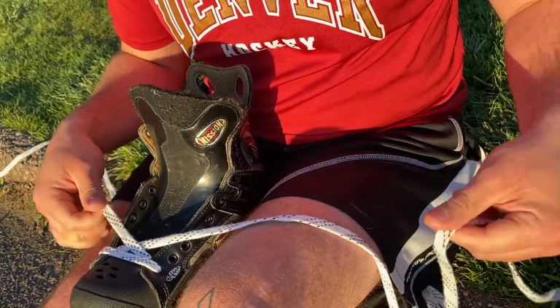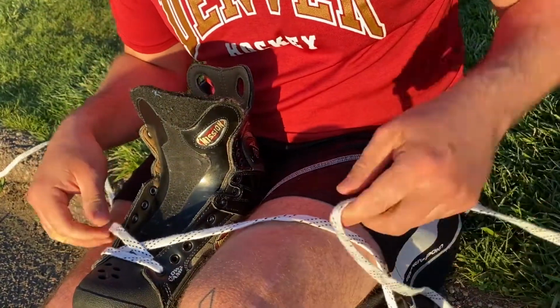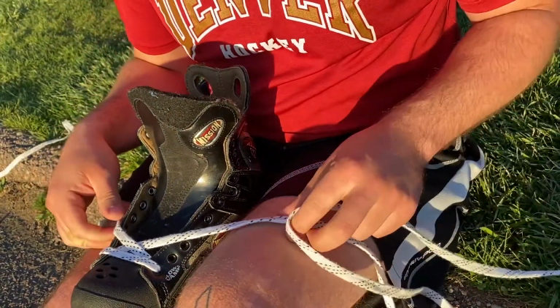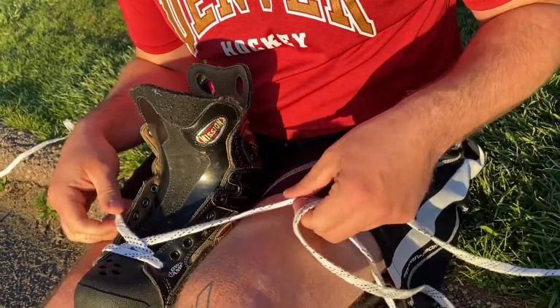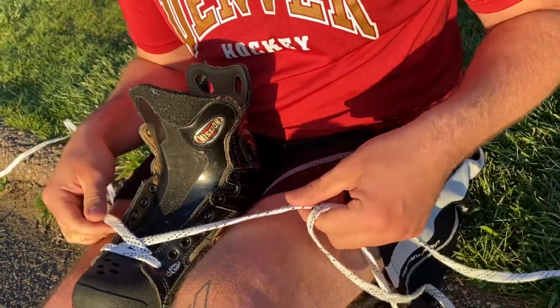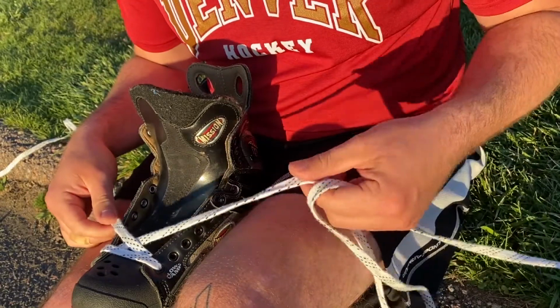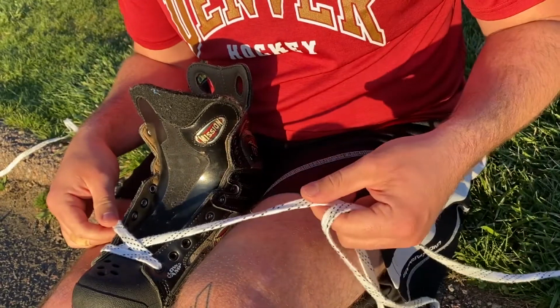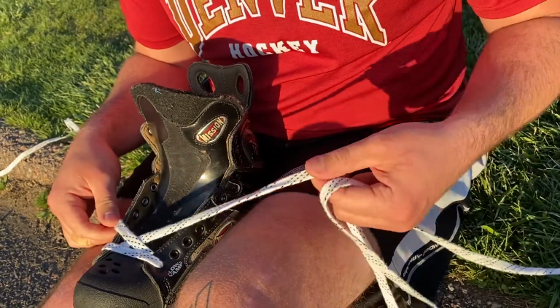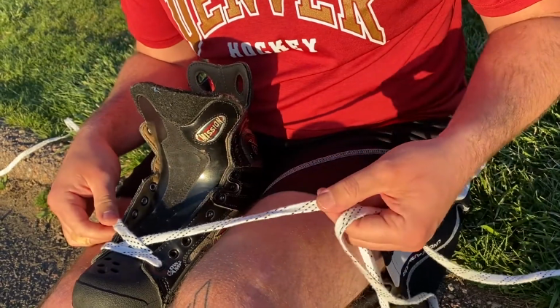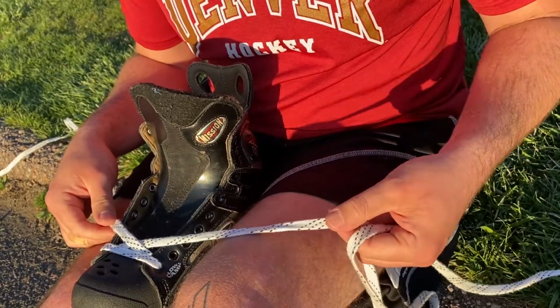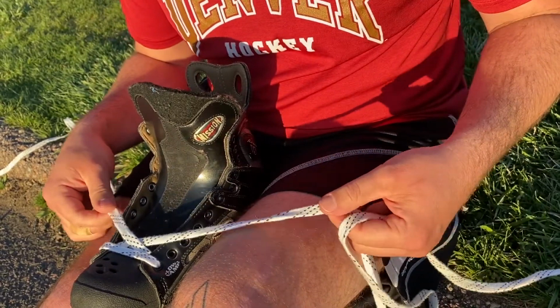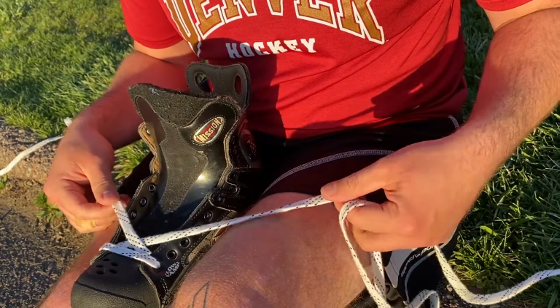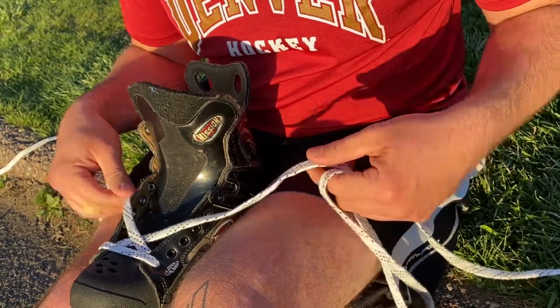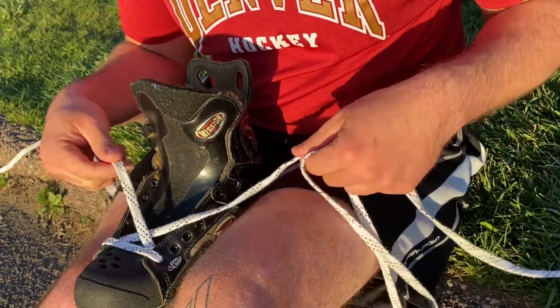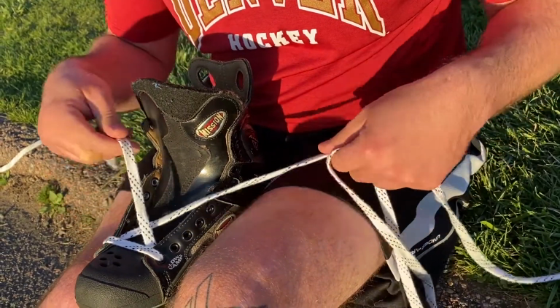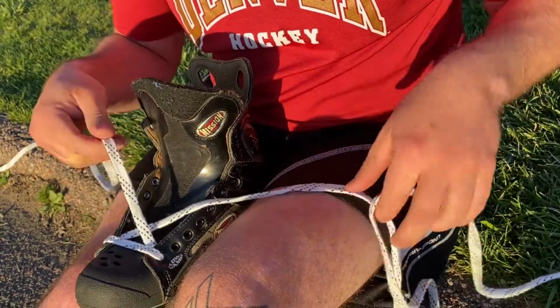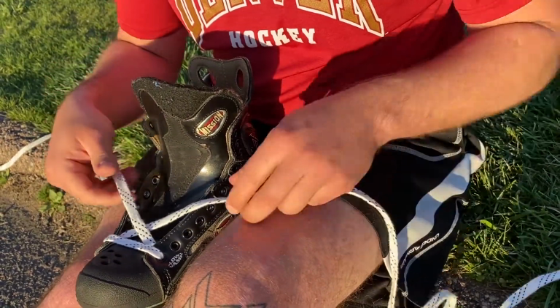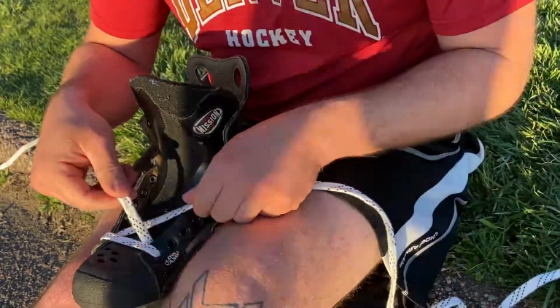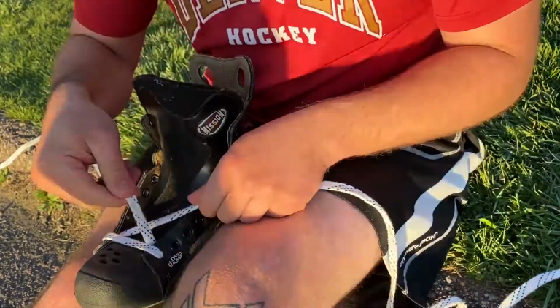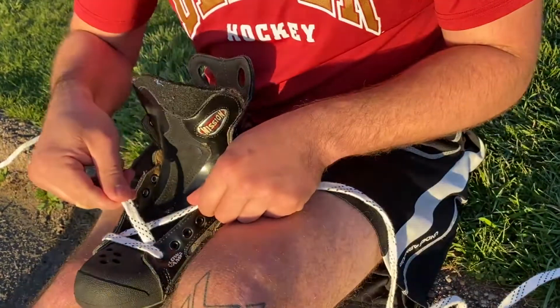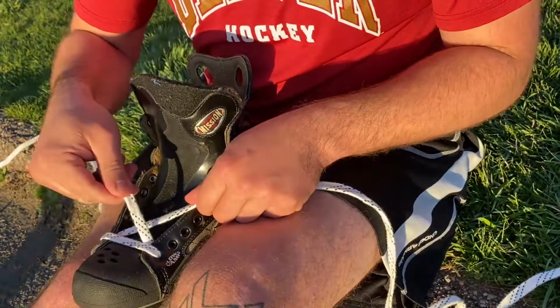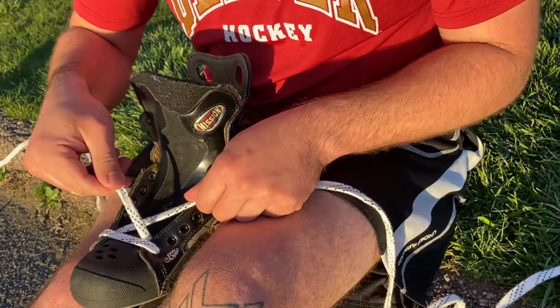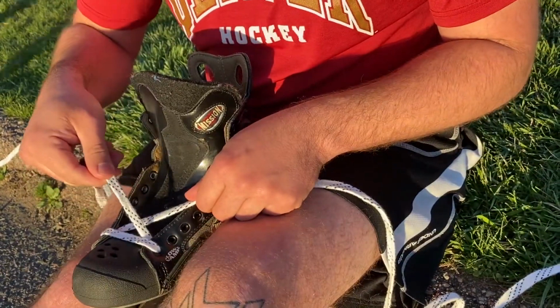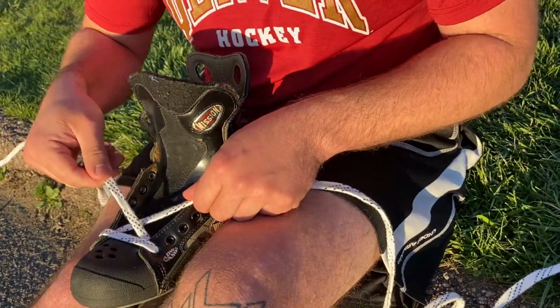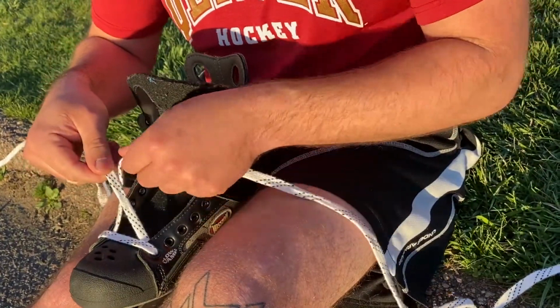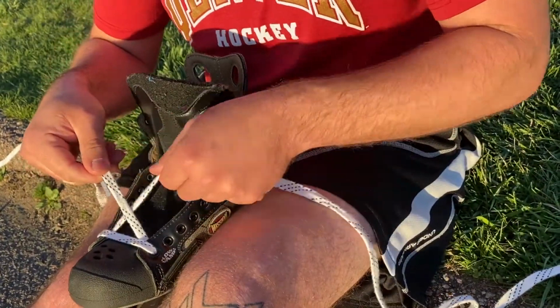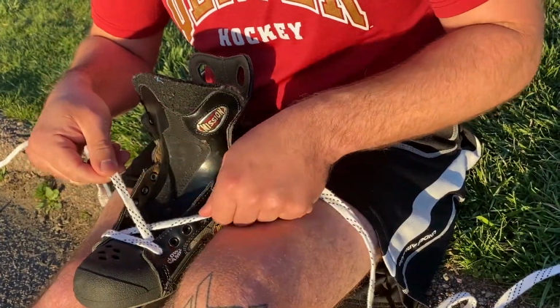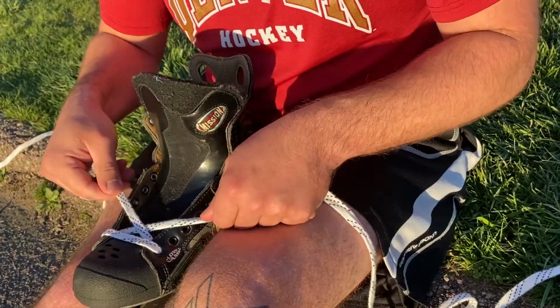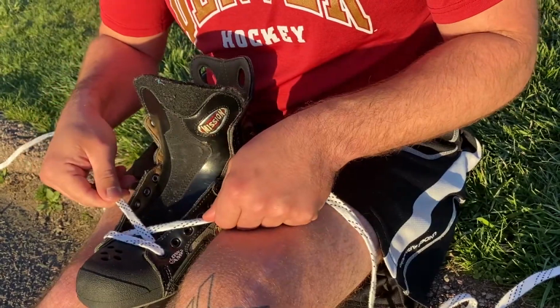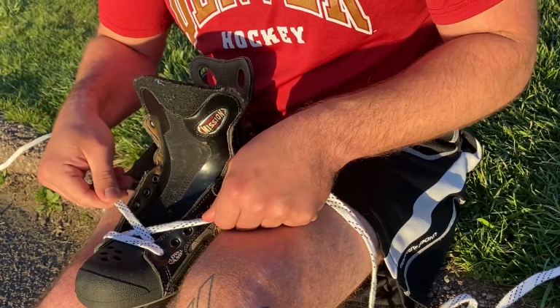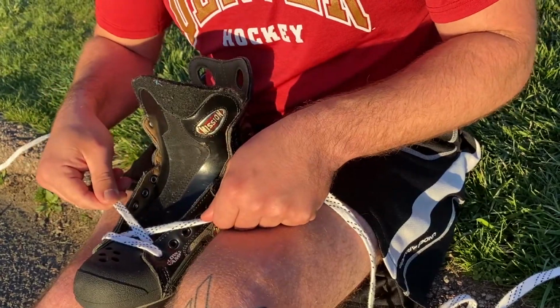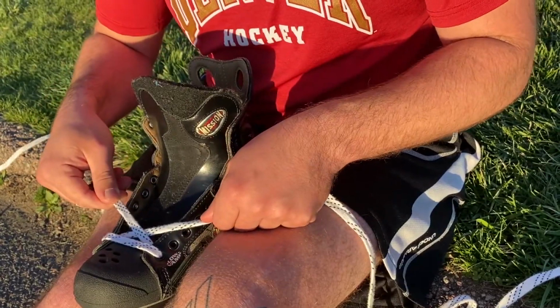I'm going to lace the skate up. I'm going to make sure the laces stay flat the entire time, and I'm always going to have my outside lace coming over my inside lace.